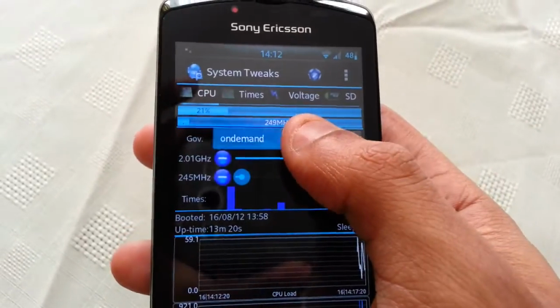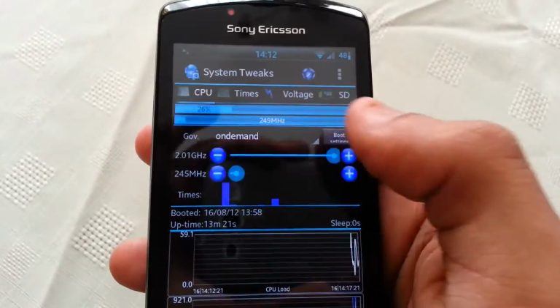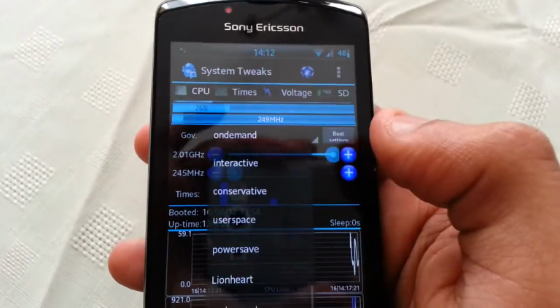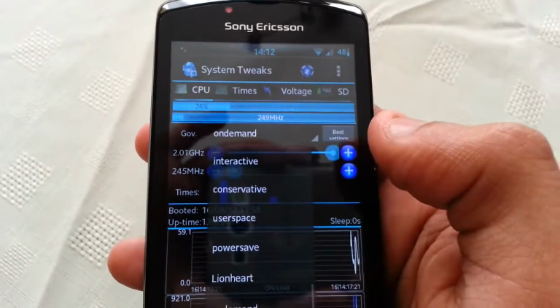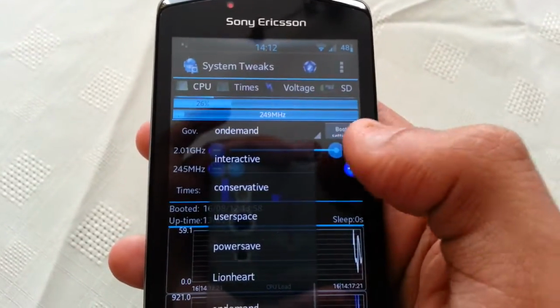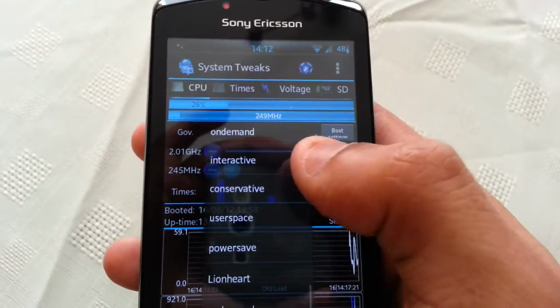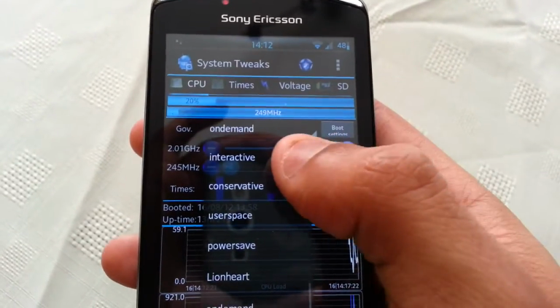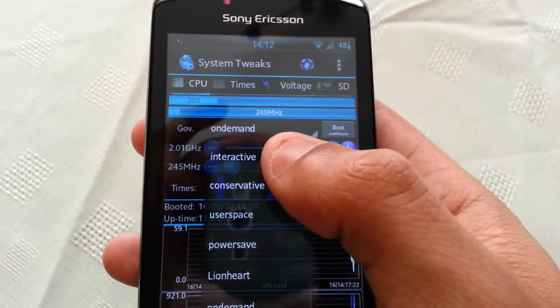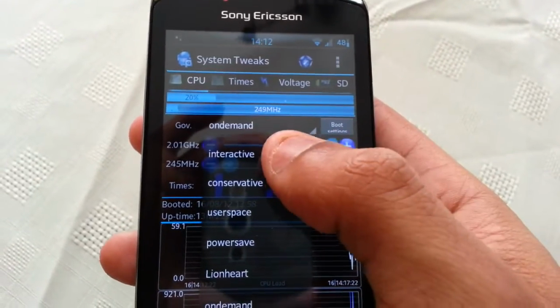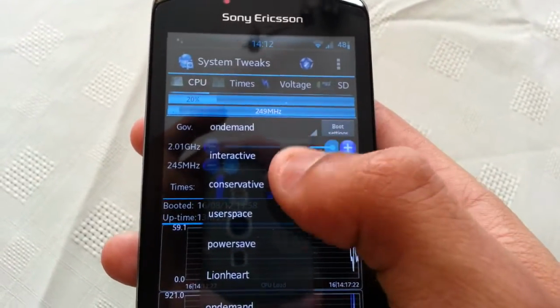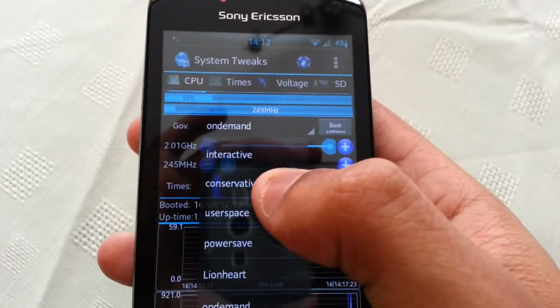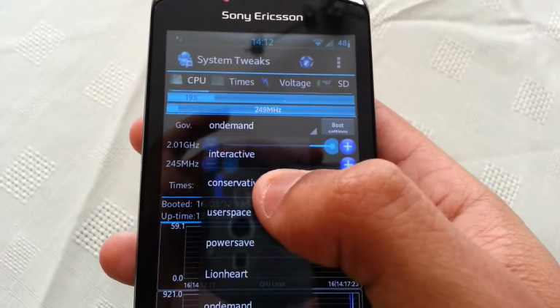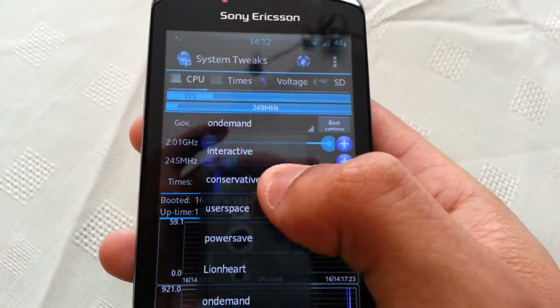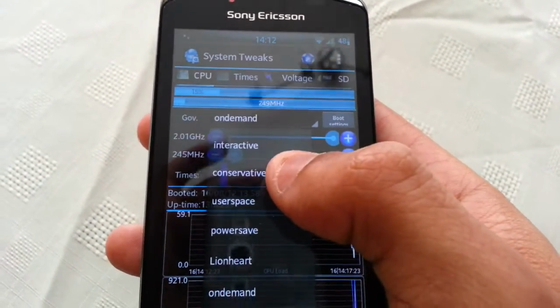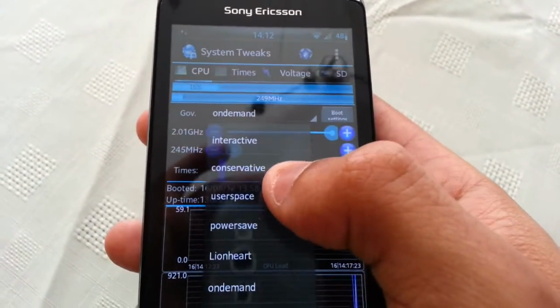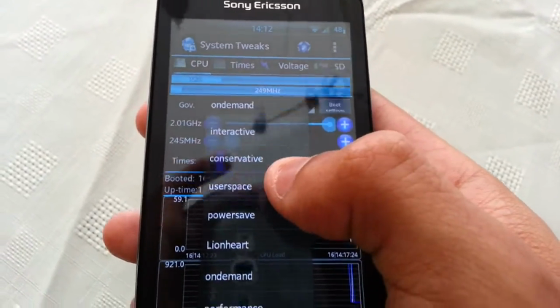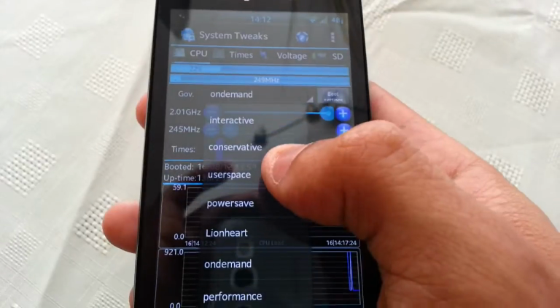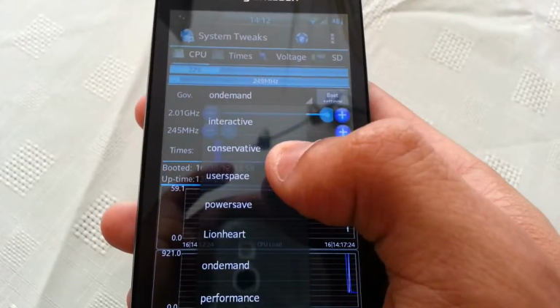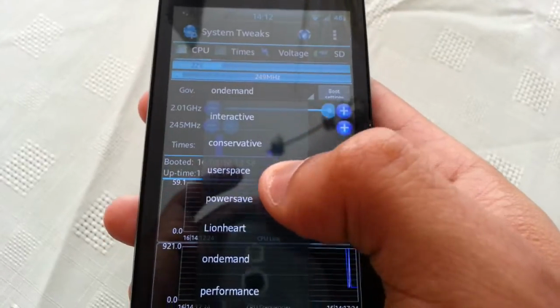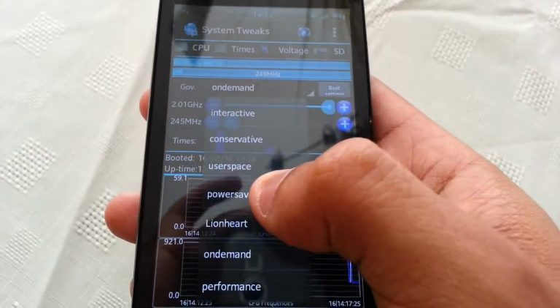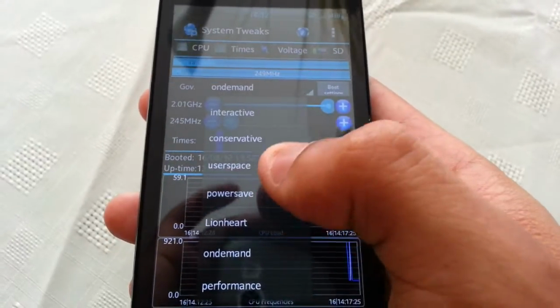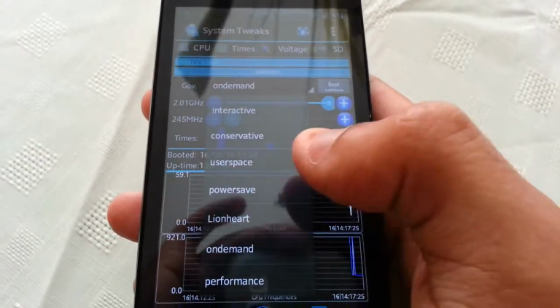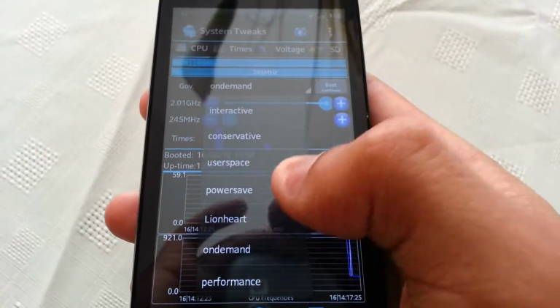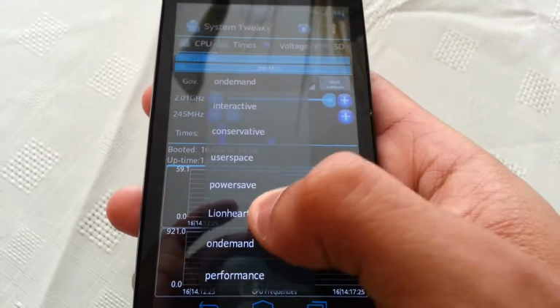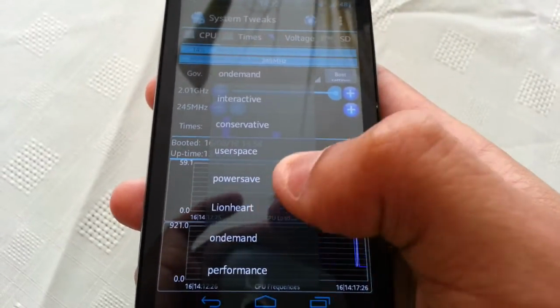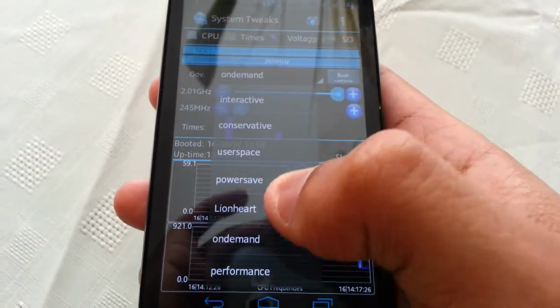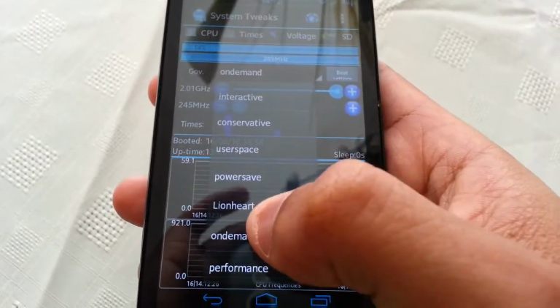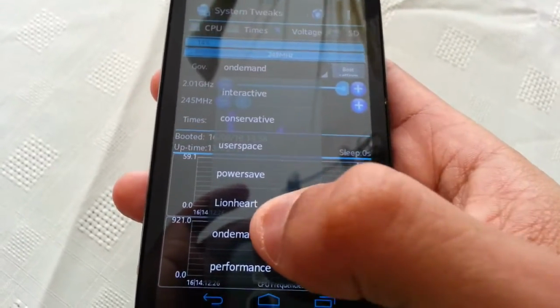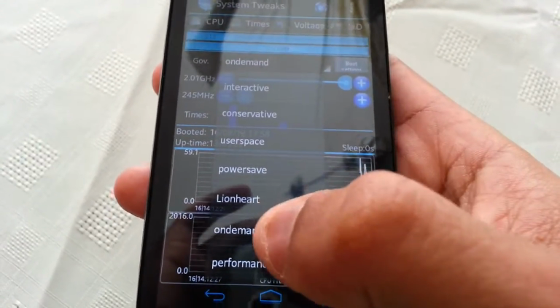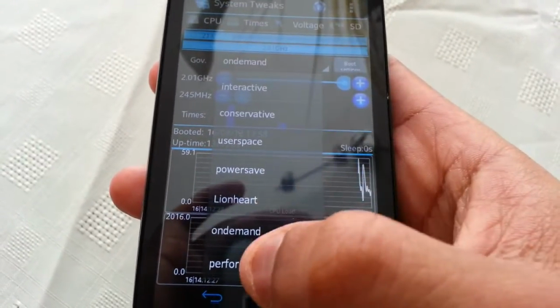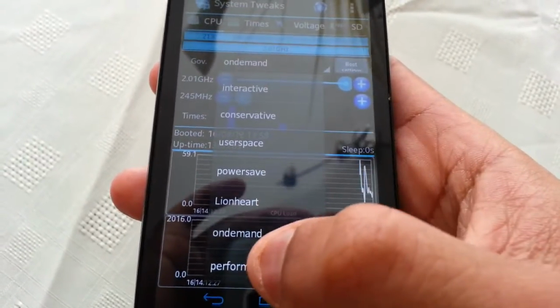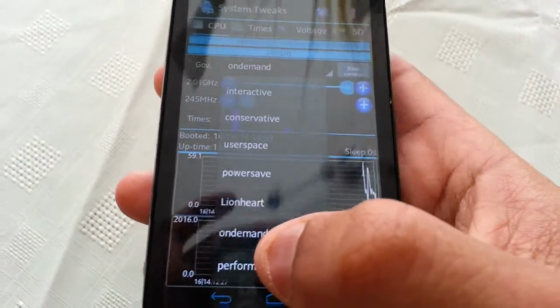With the governor we also get interactive, conservative, user space, power save, Lionheart, on demand and performance.